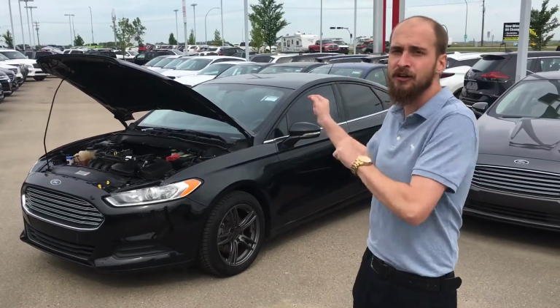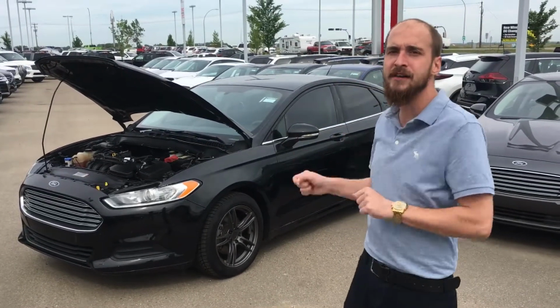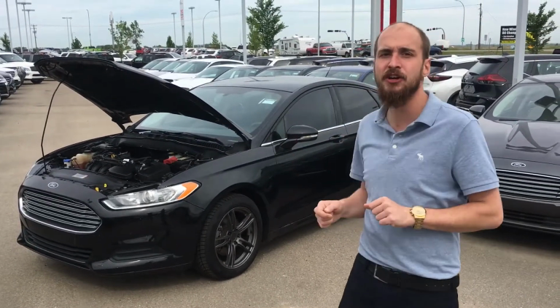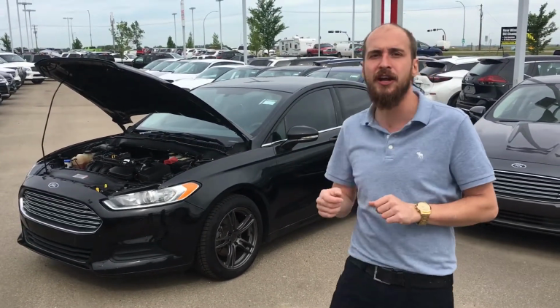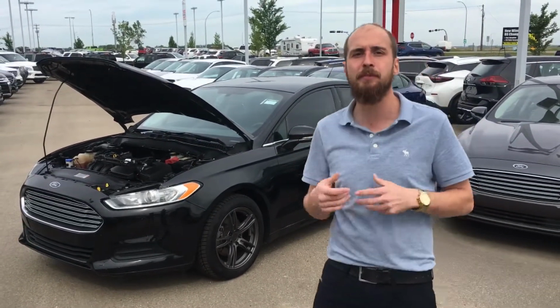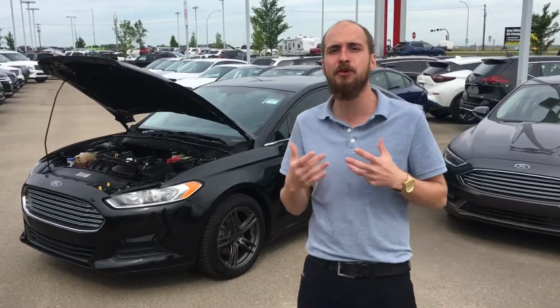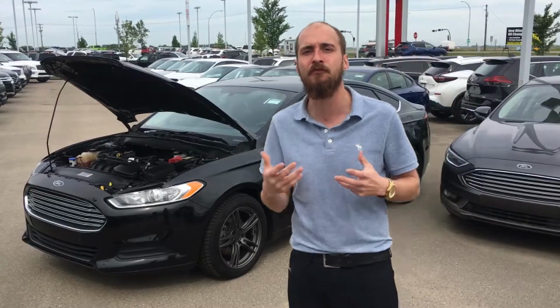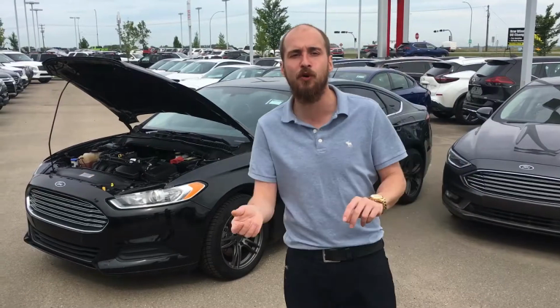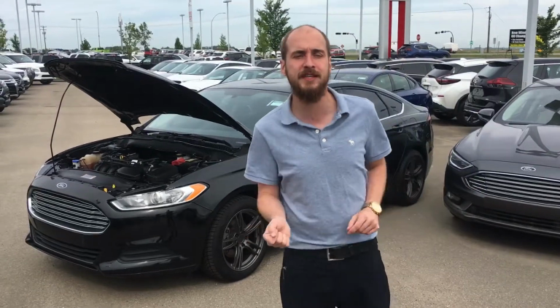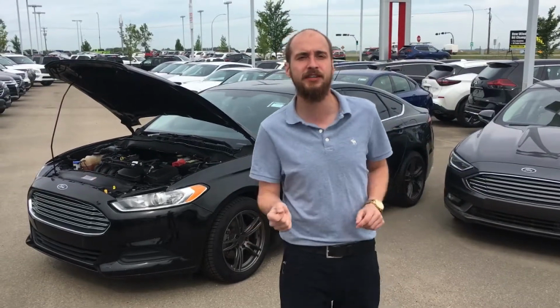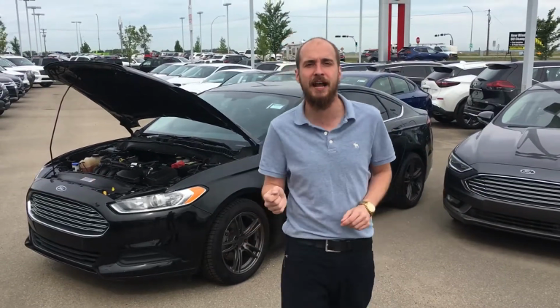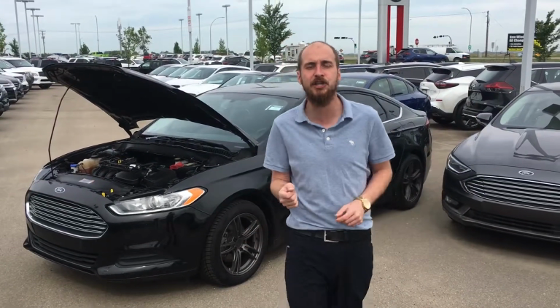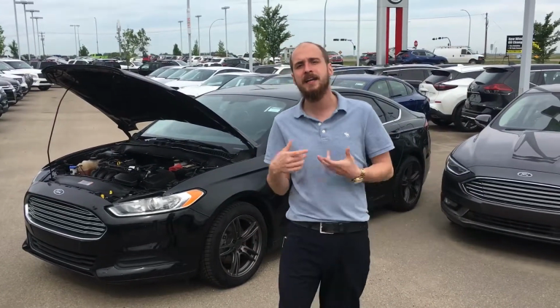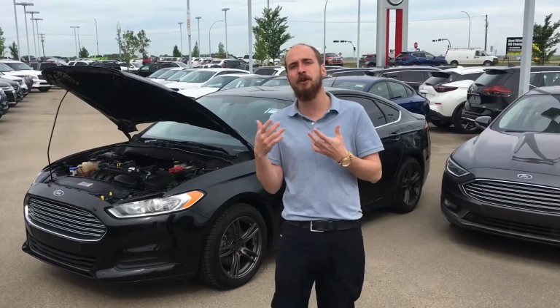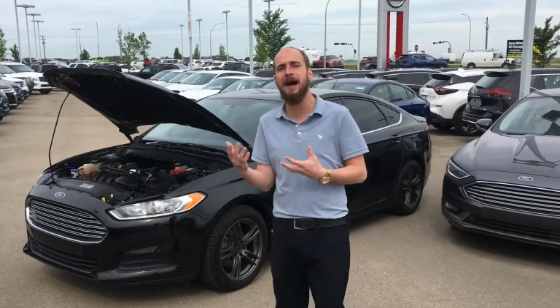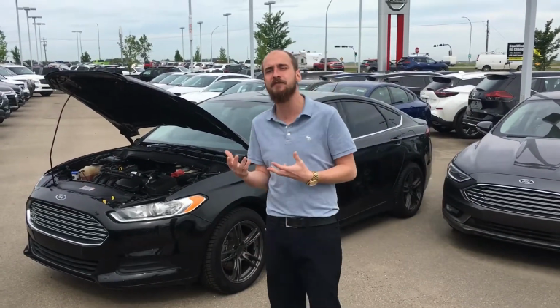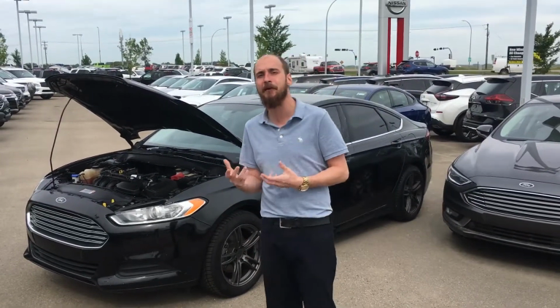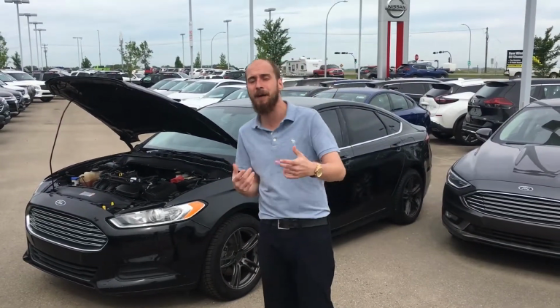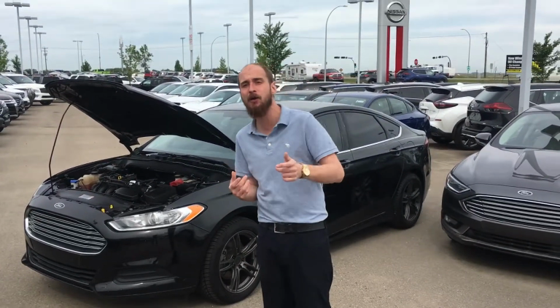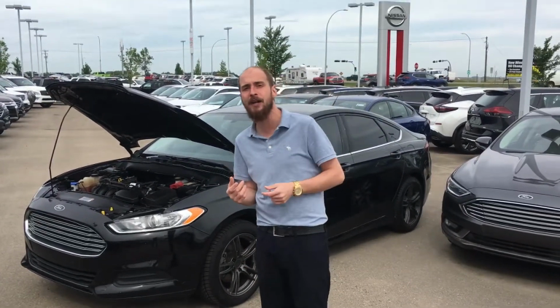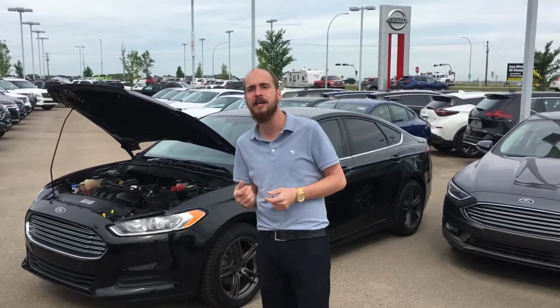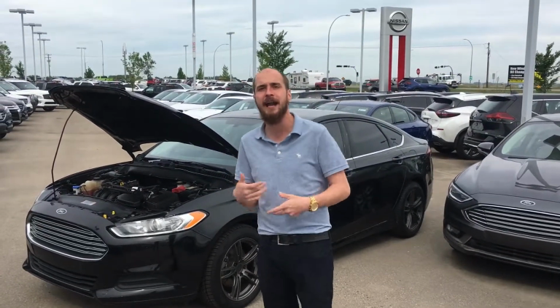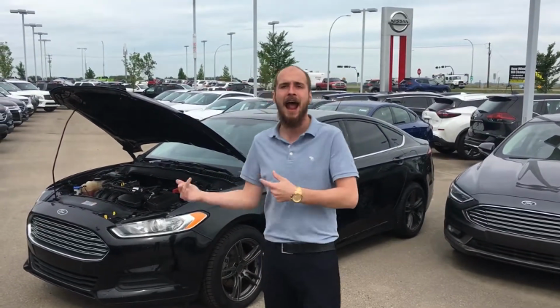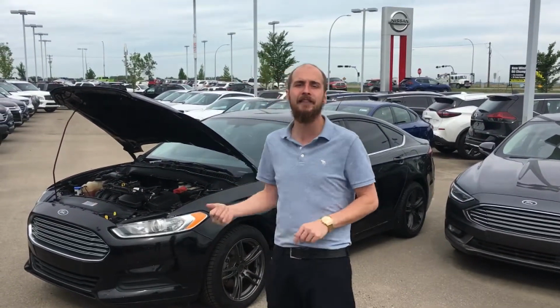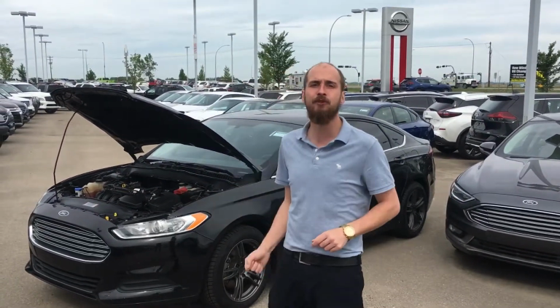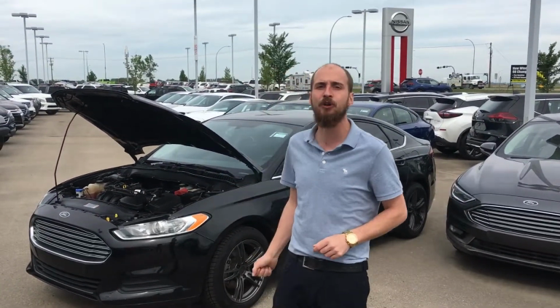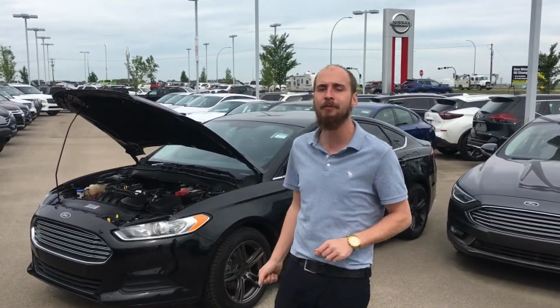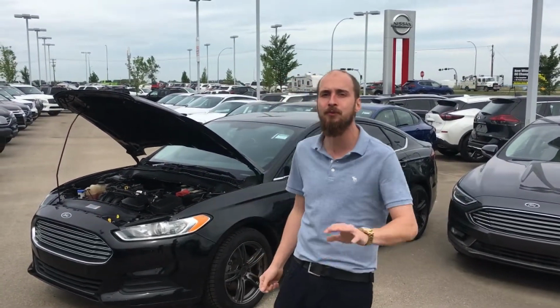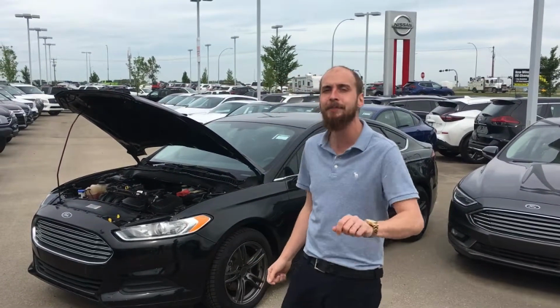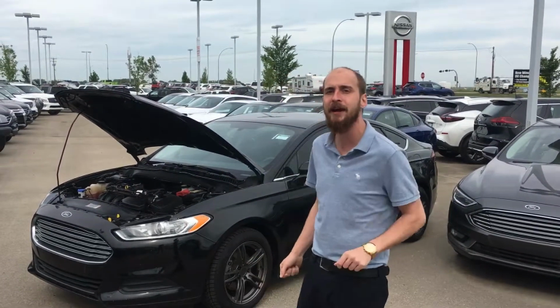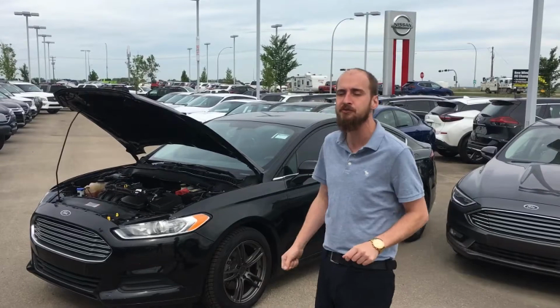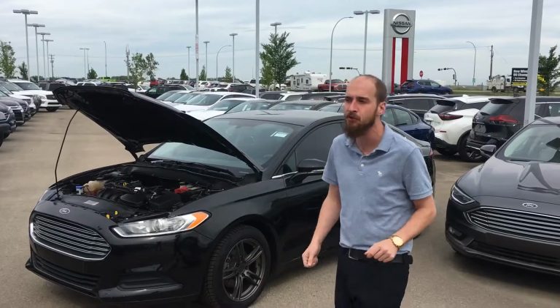Underneath the hood you're gonna have a beautiful four-cylinder engine giving you a massive amount of power when you need it and the fuel economy when it matters most.